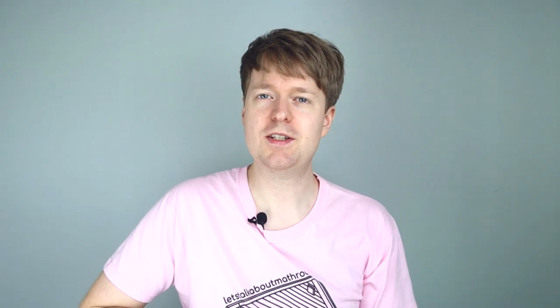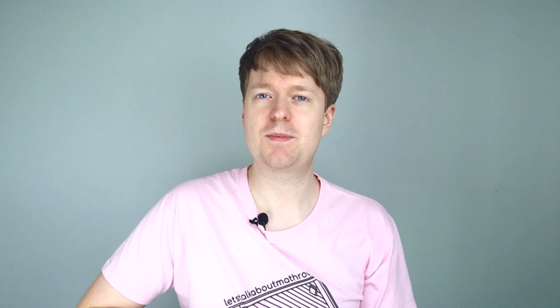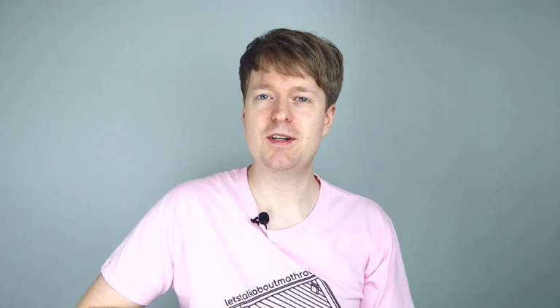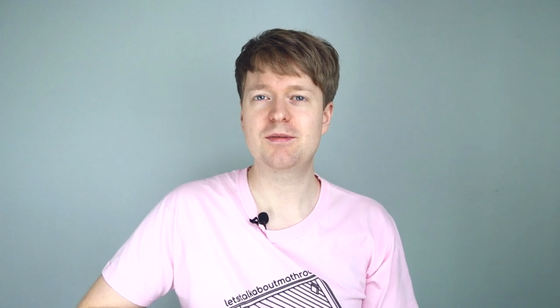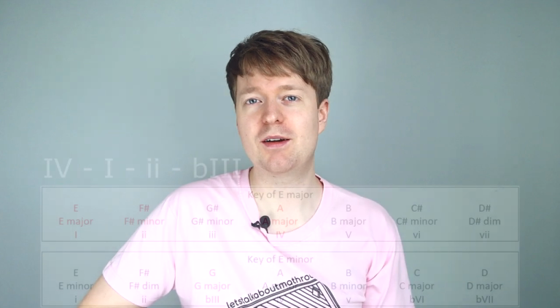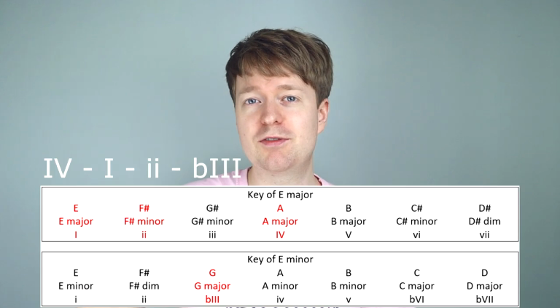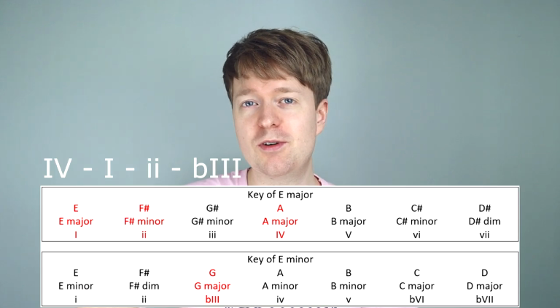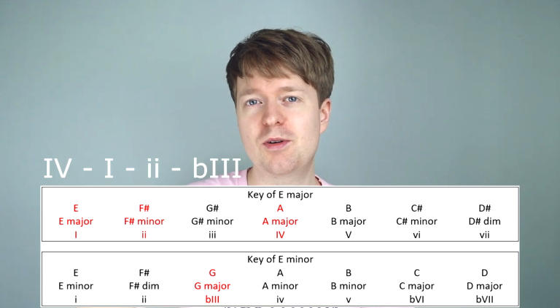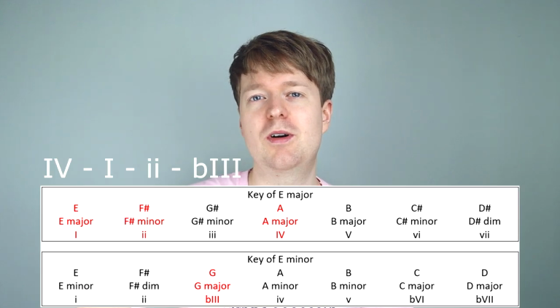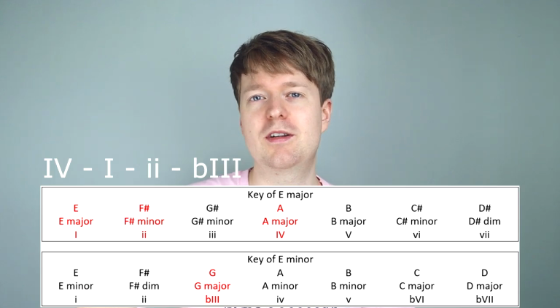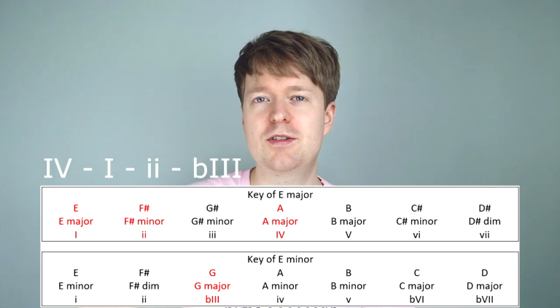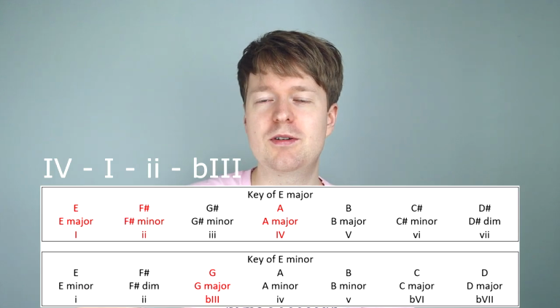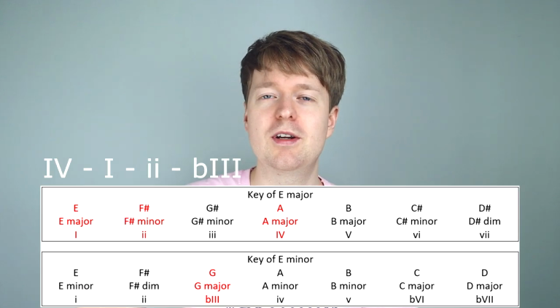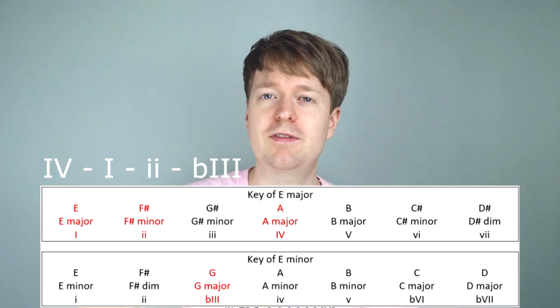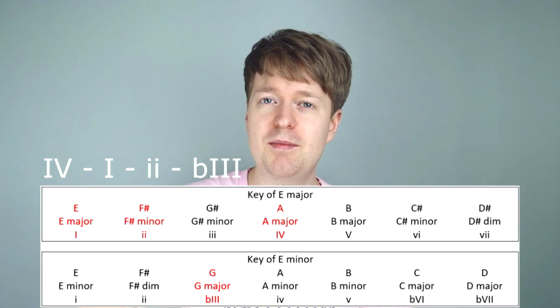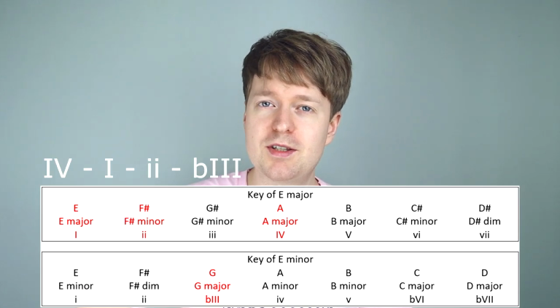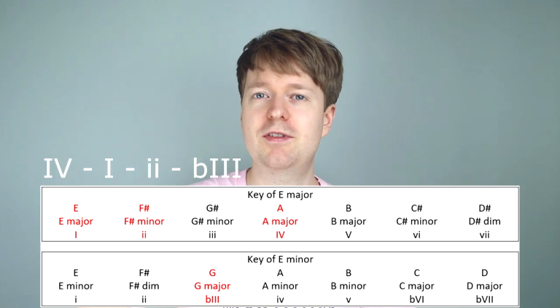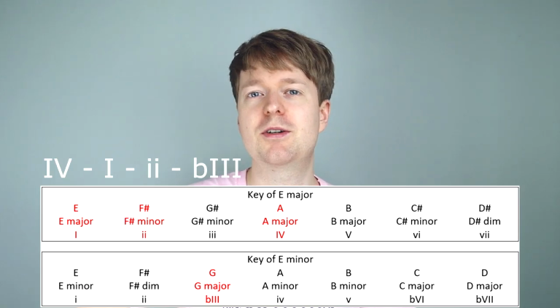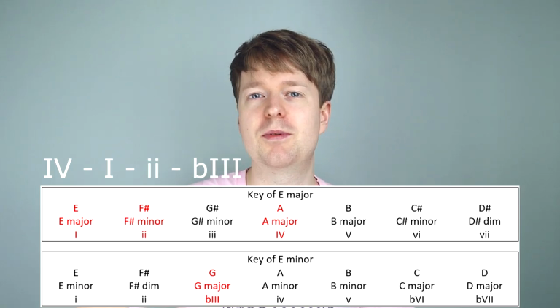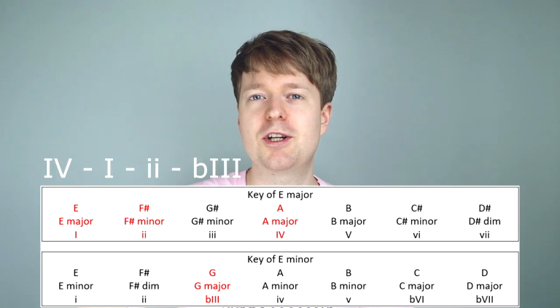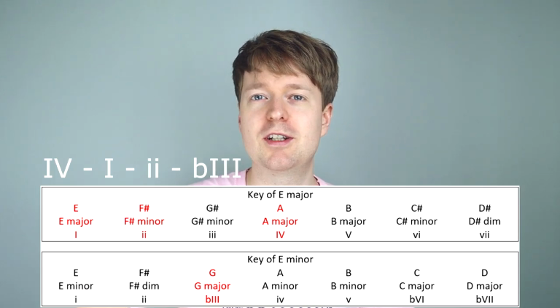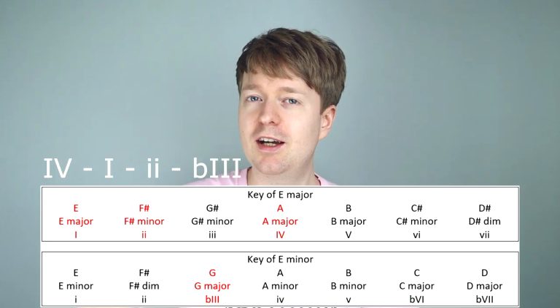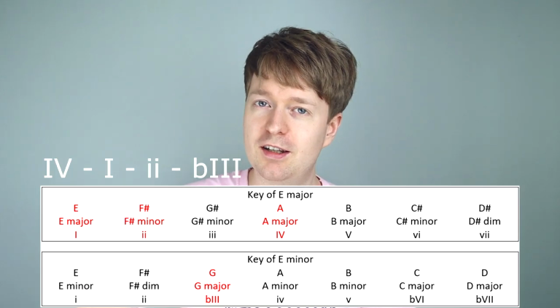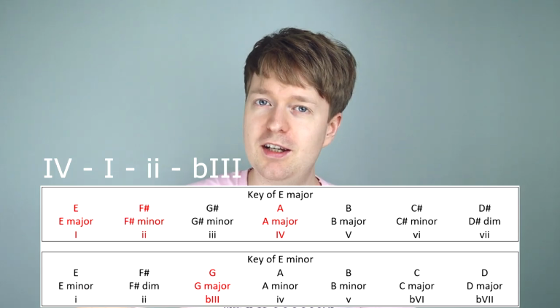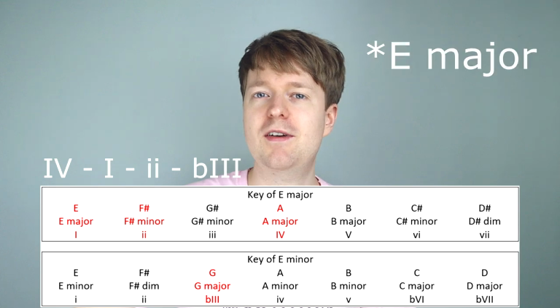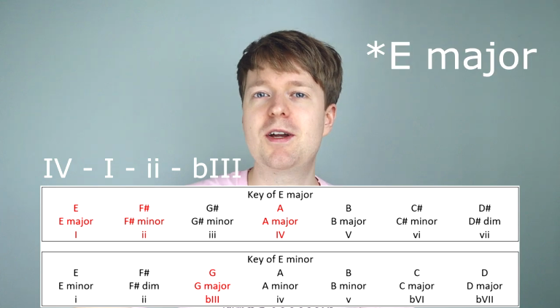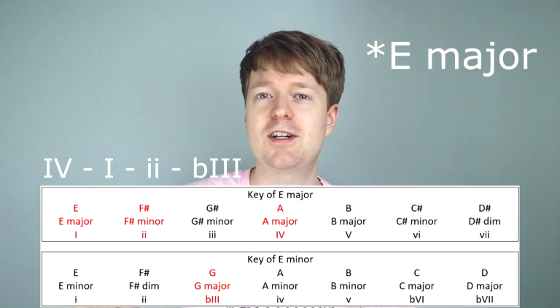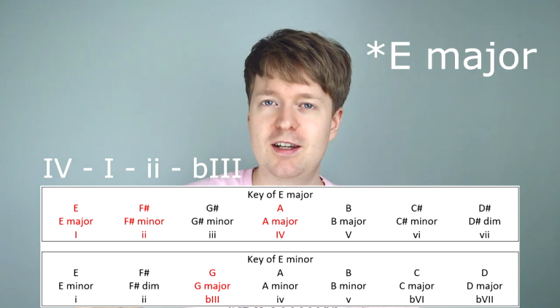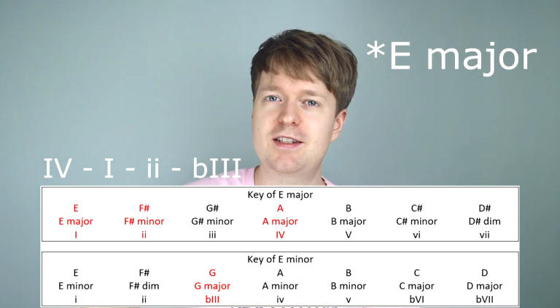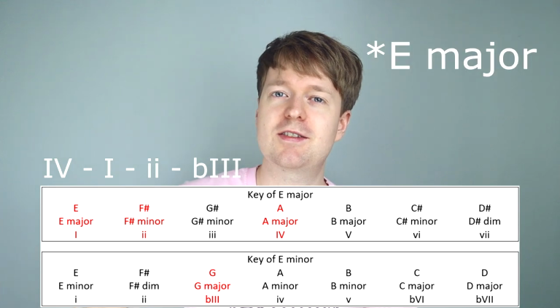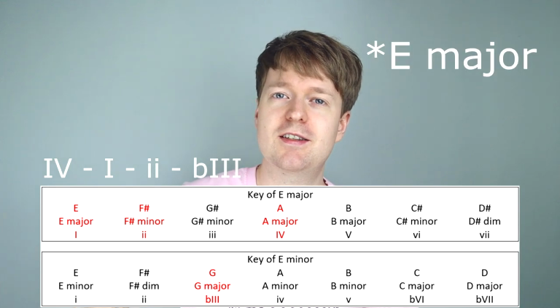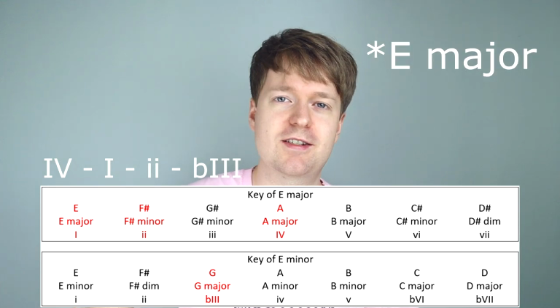For this episode we have a 4-1-flat major 3 chord progression, and in the key of A major it sounds like this.